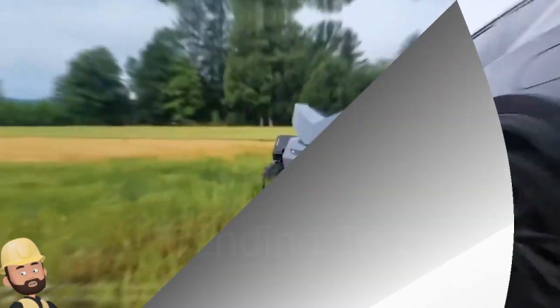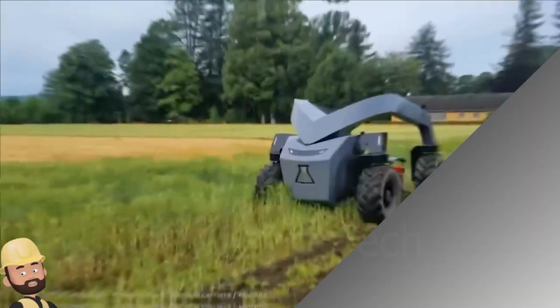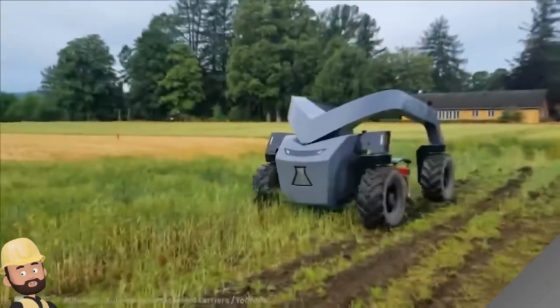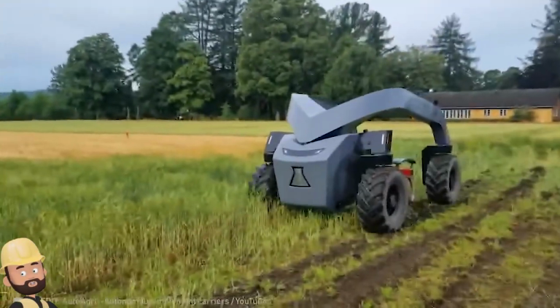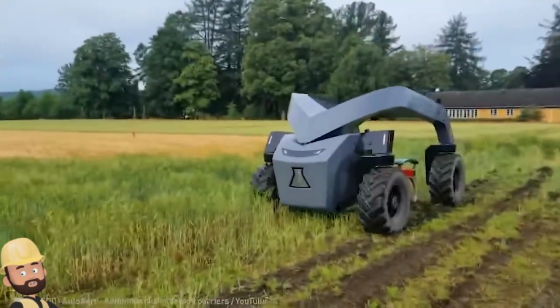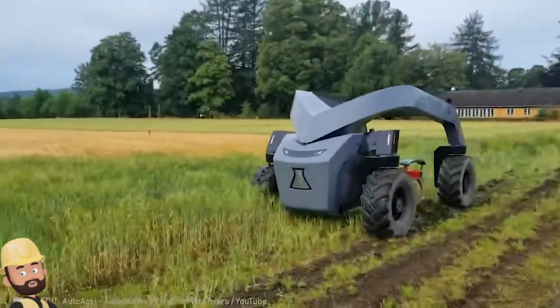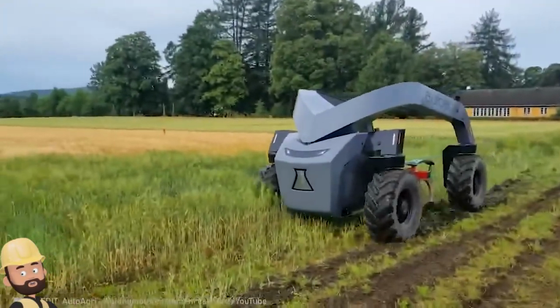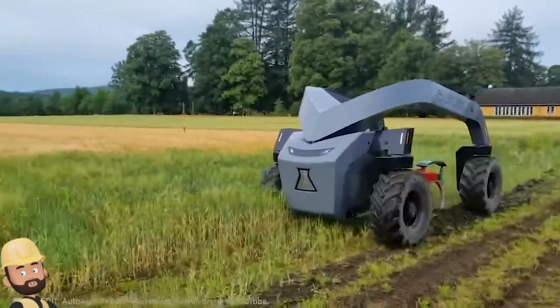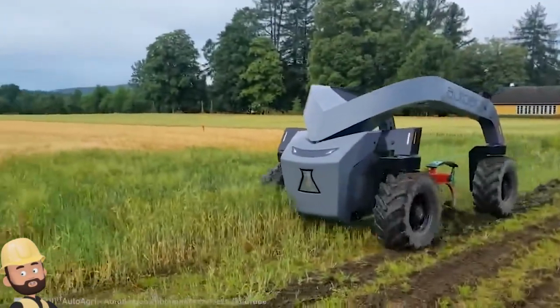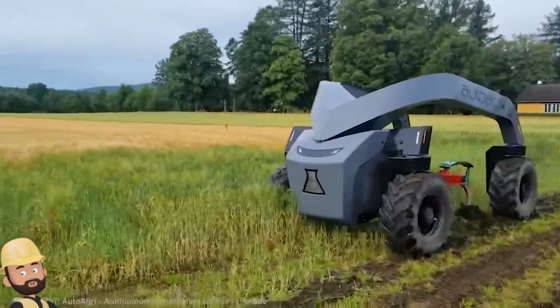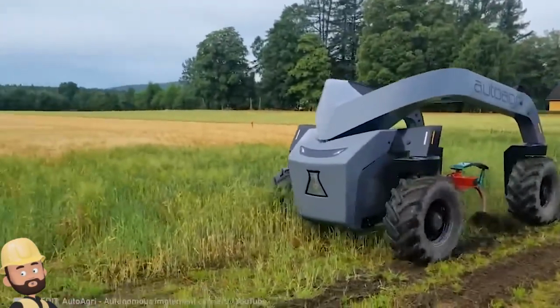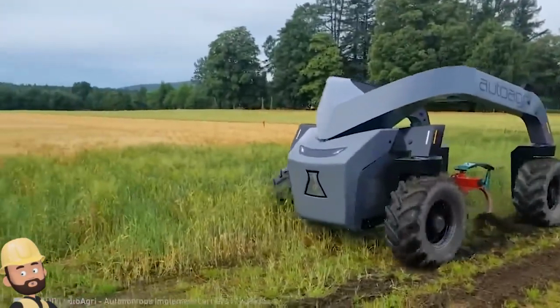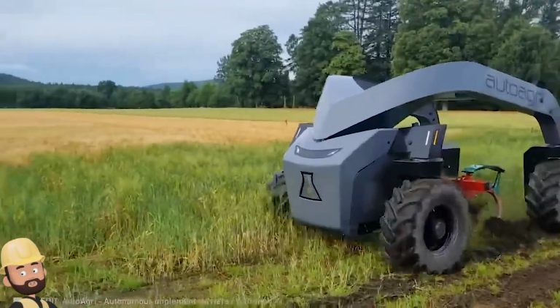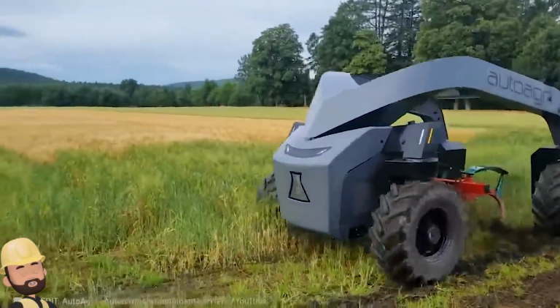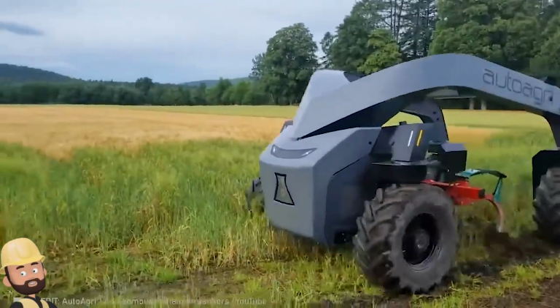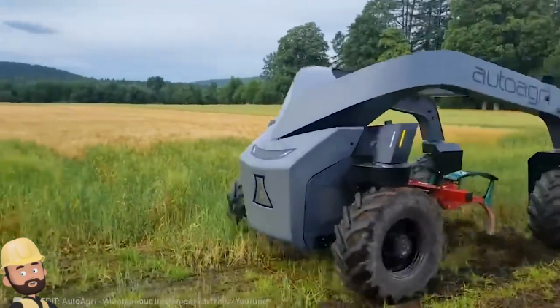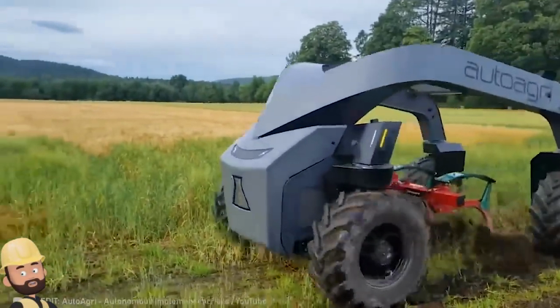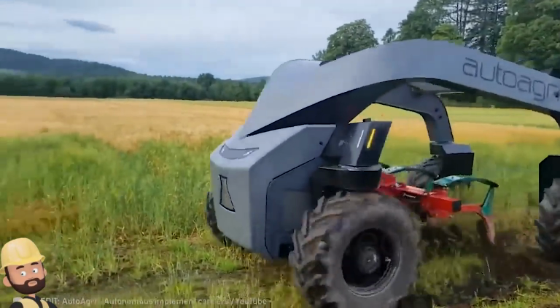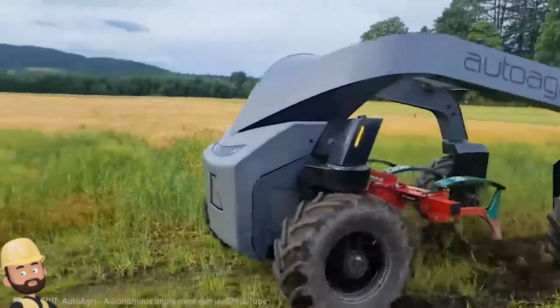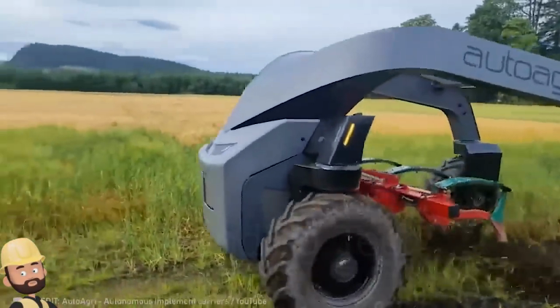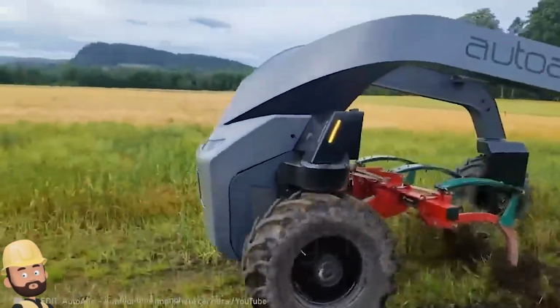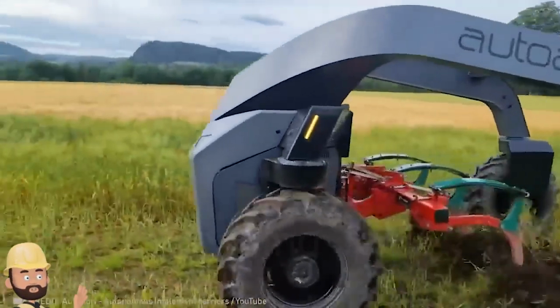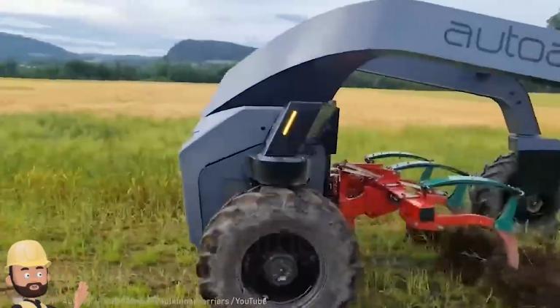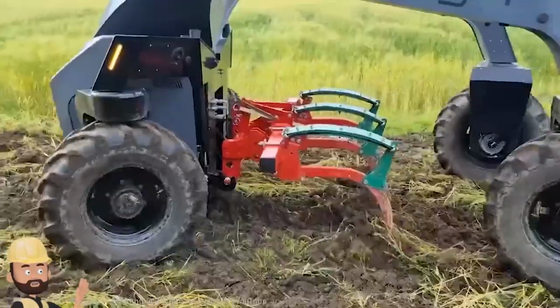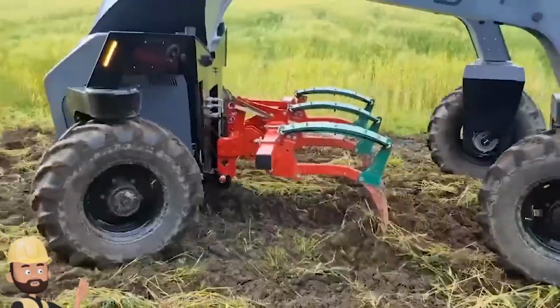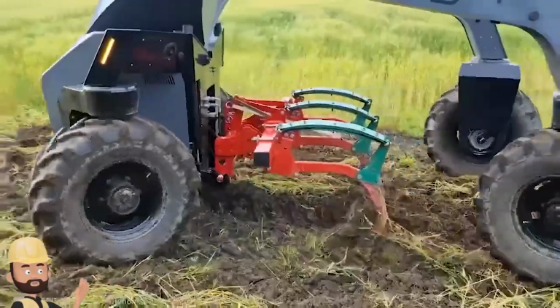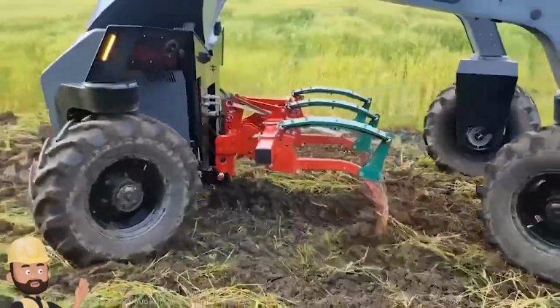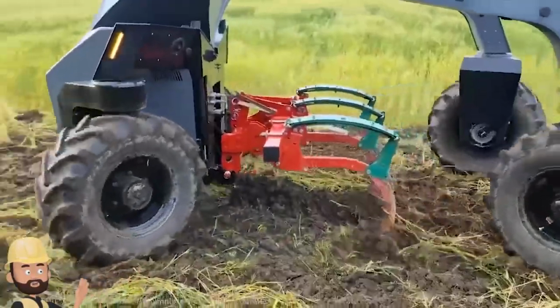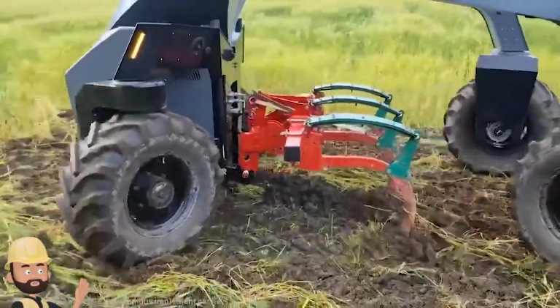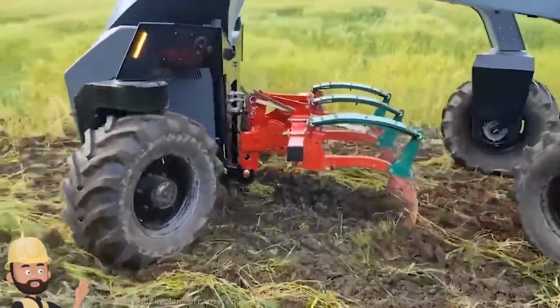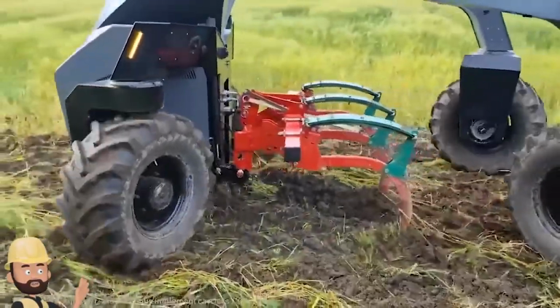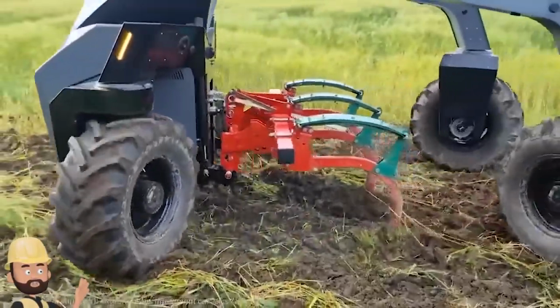You're looking at a one-stop solution for all your agricultural needs. It's really mind-blowing.